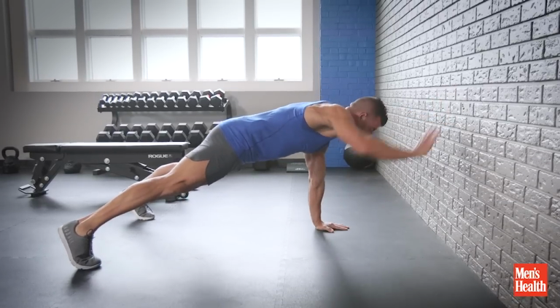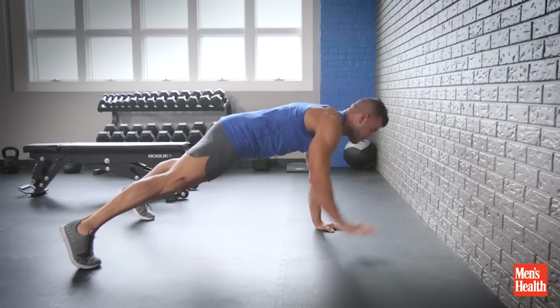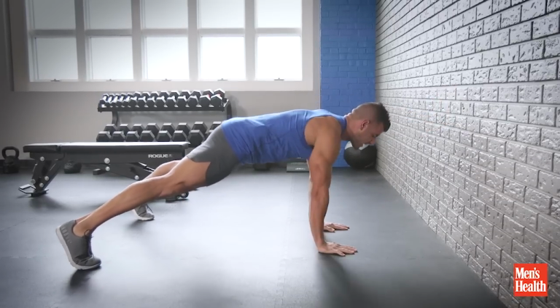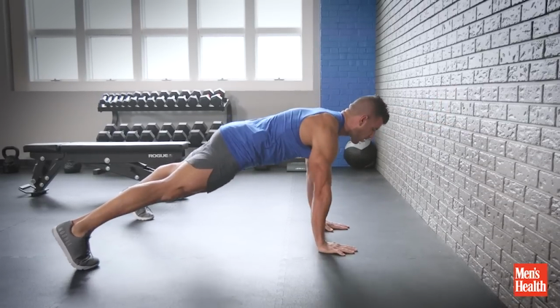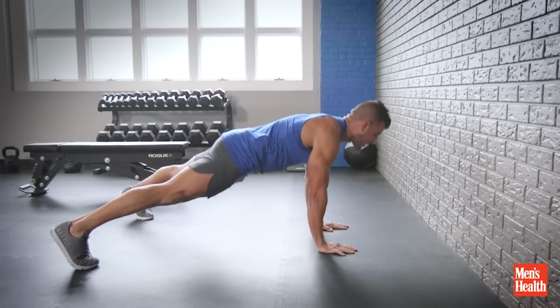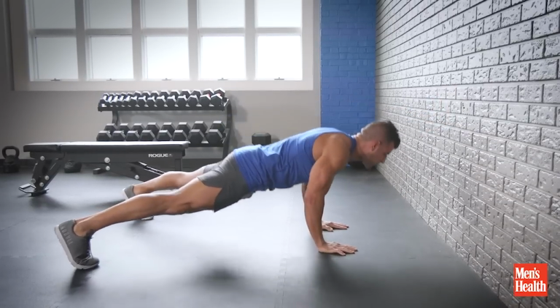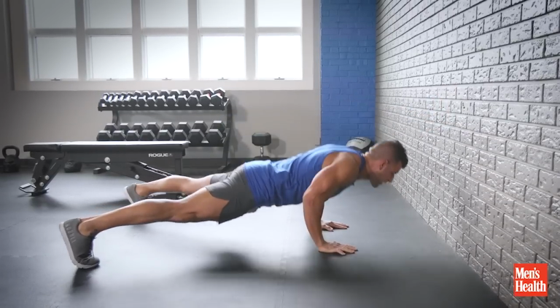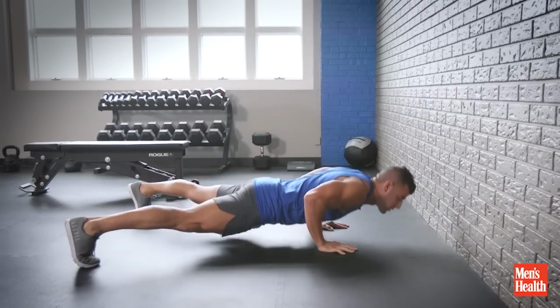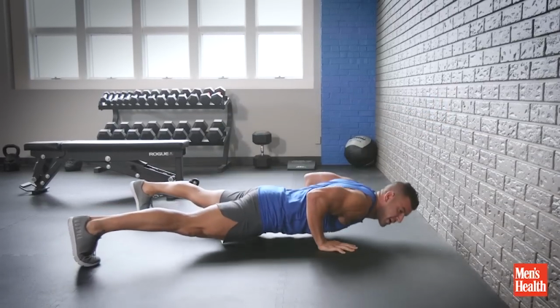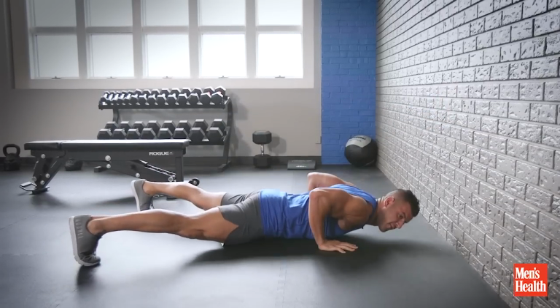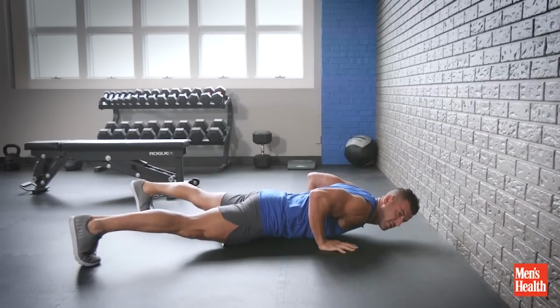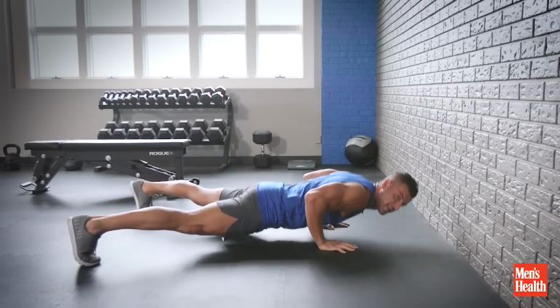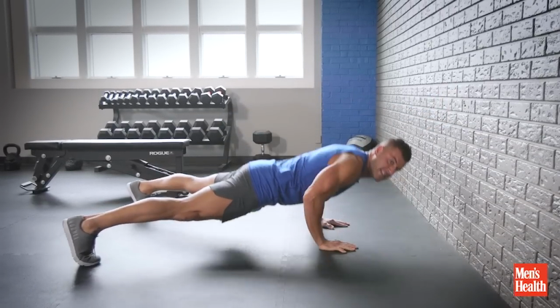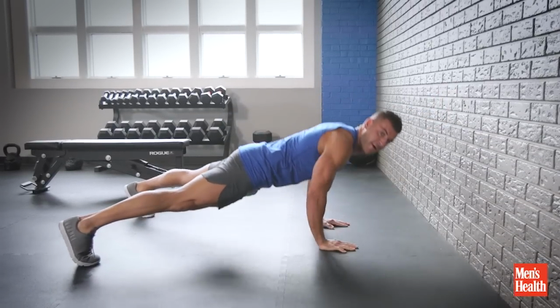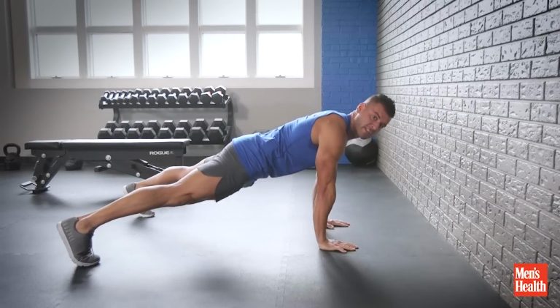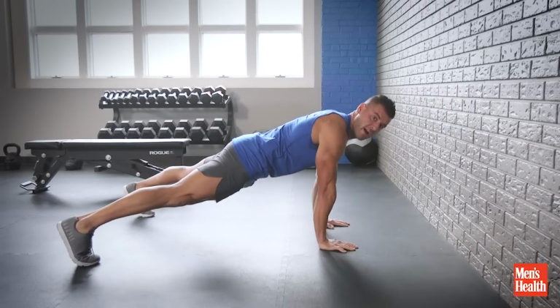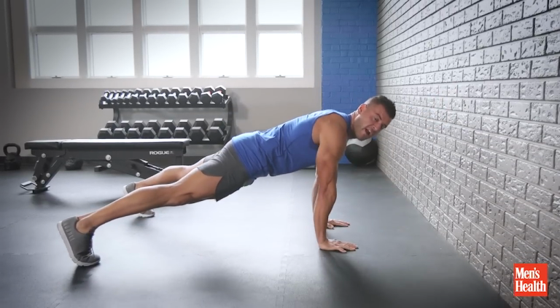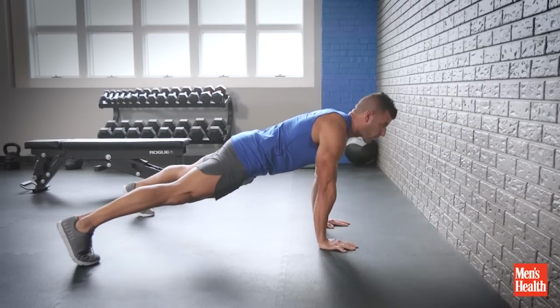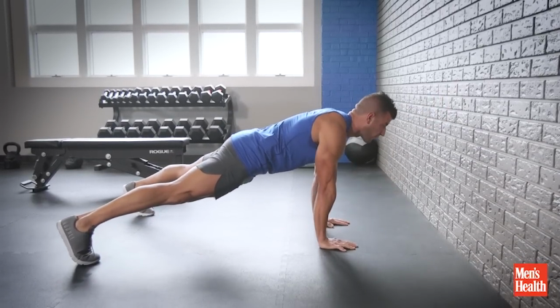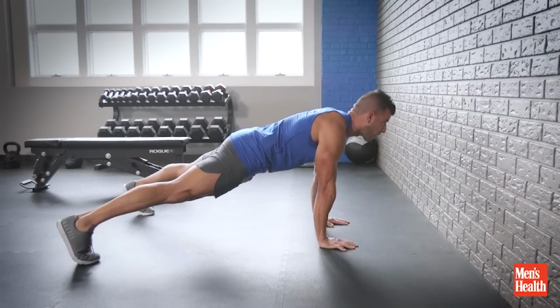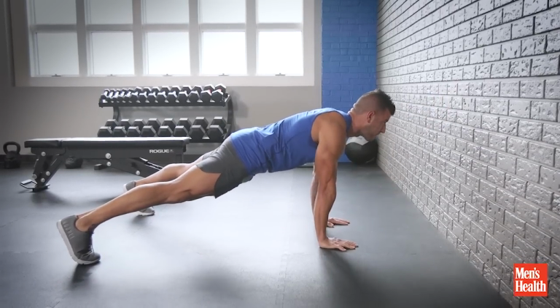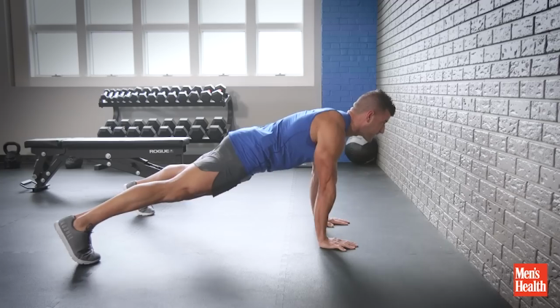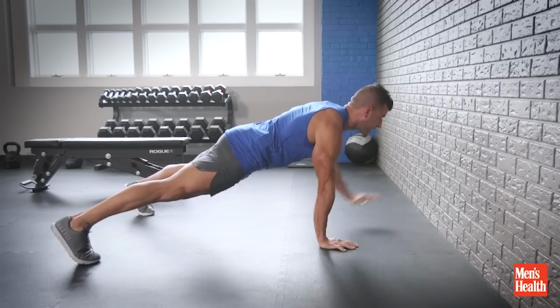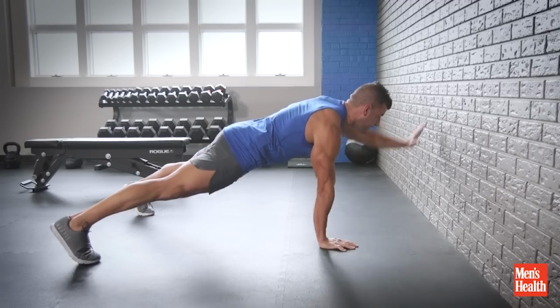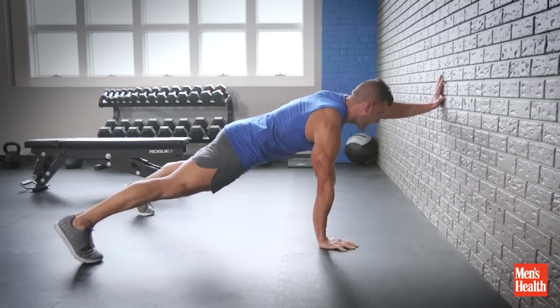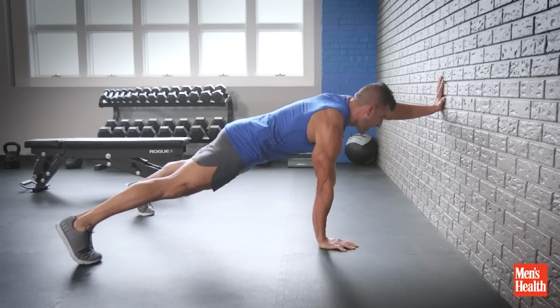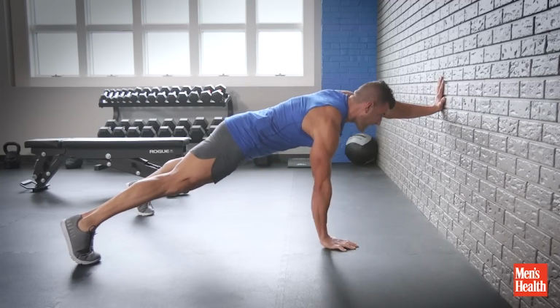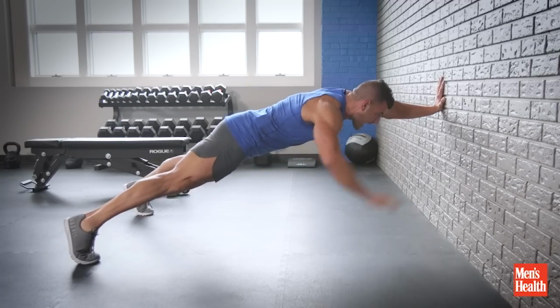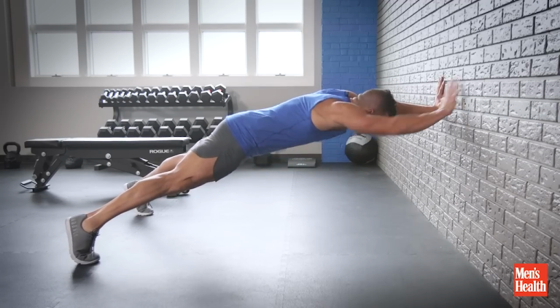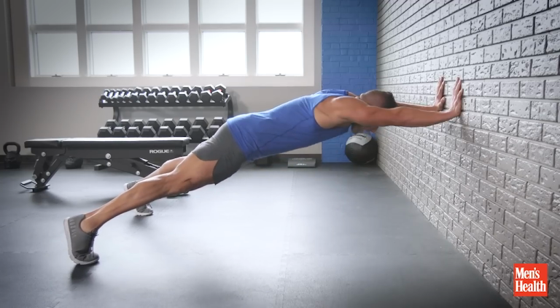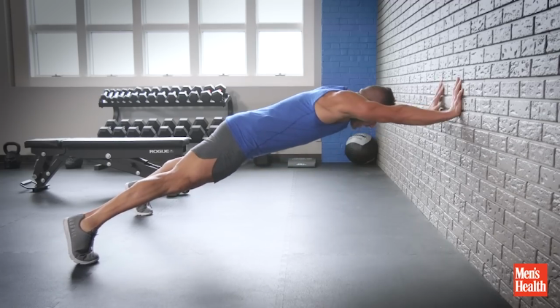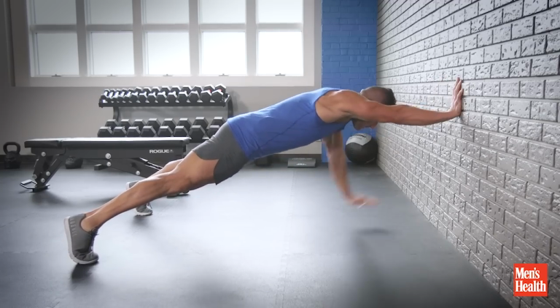Make it harder by doing a push-up first with a nice elbow tuck, vertical forearm positioning, and then add the walk-up.